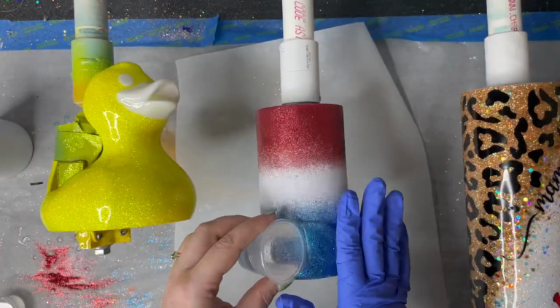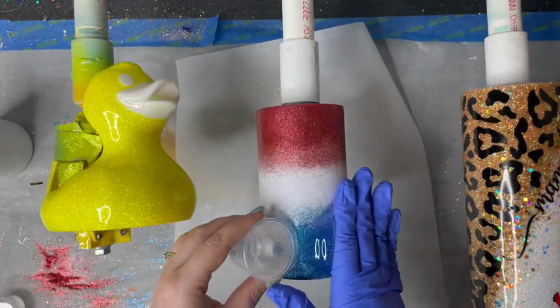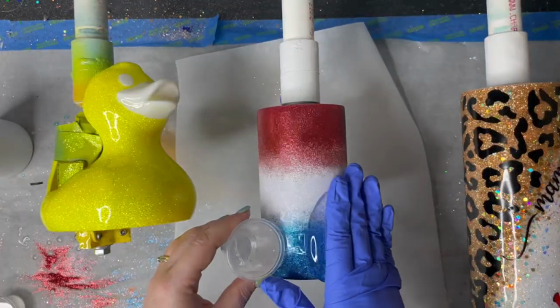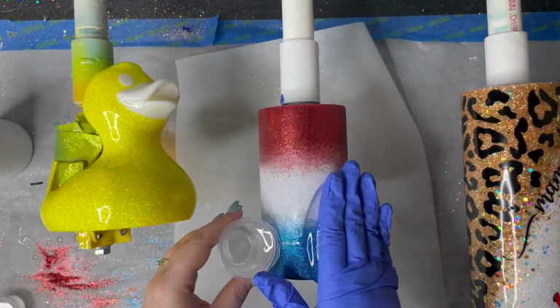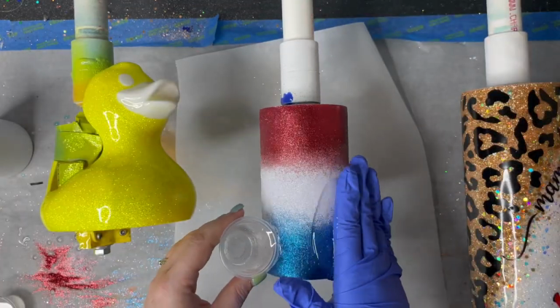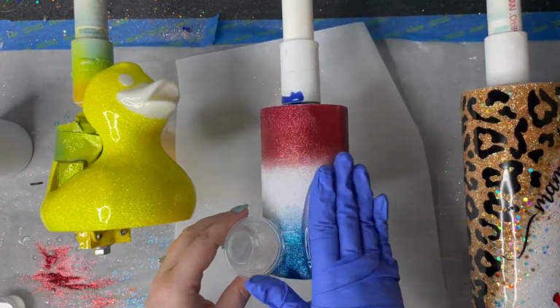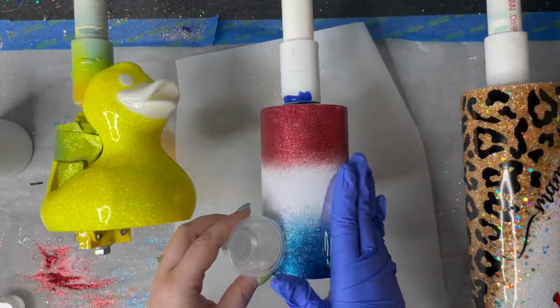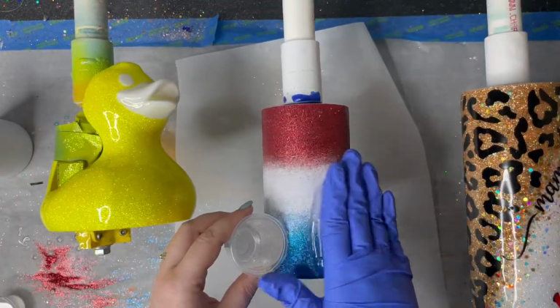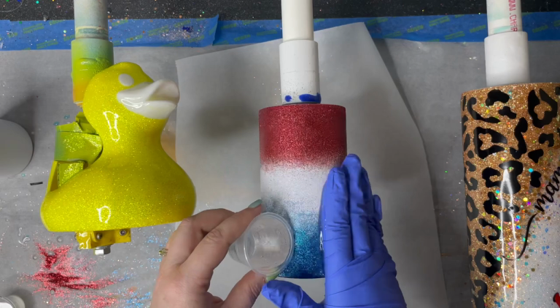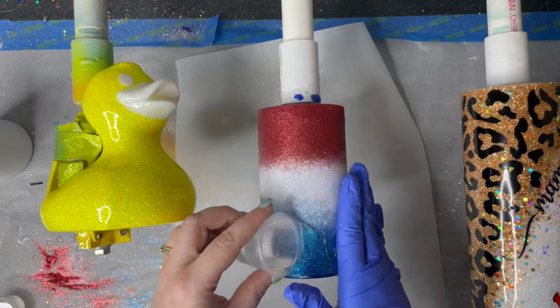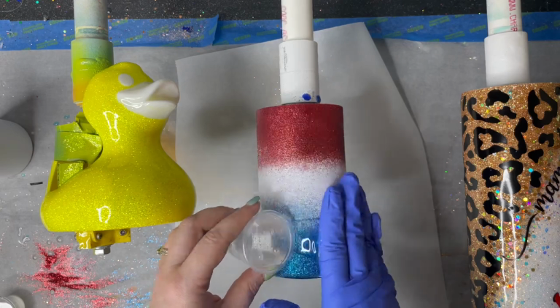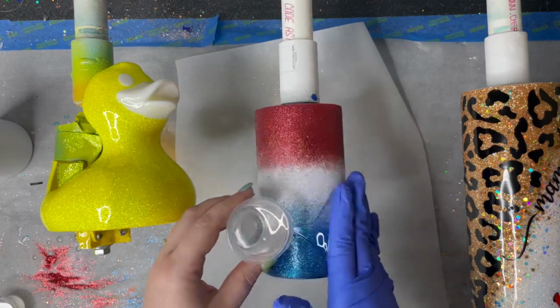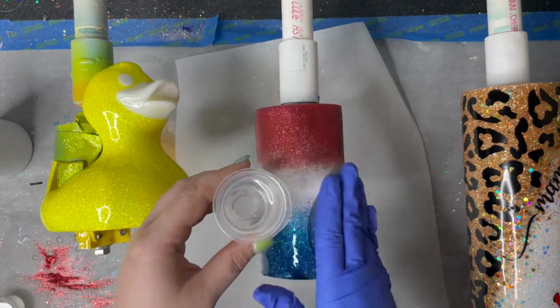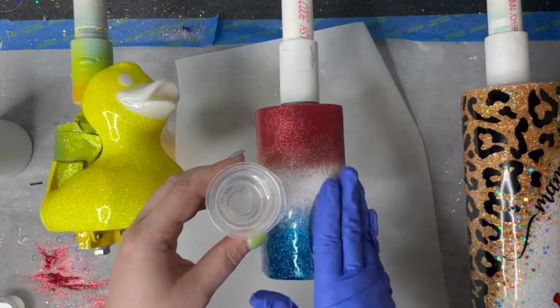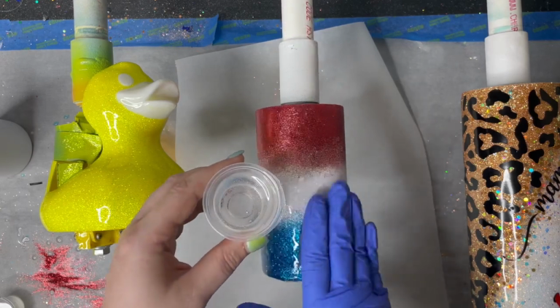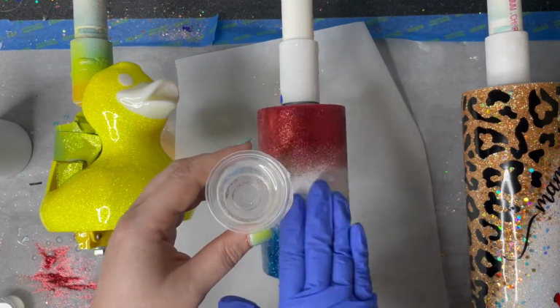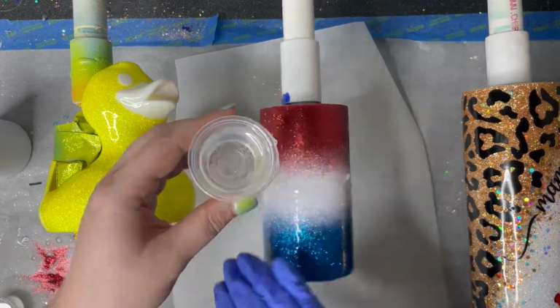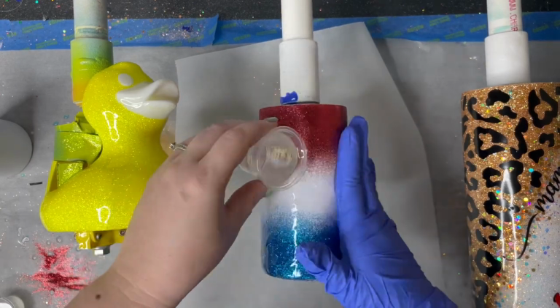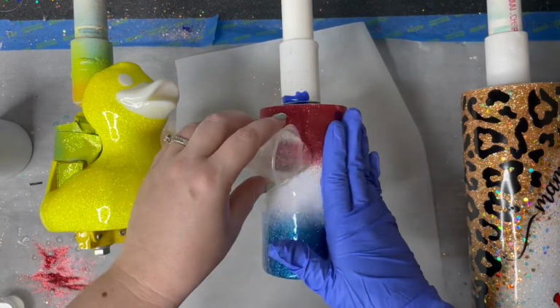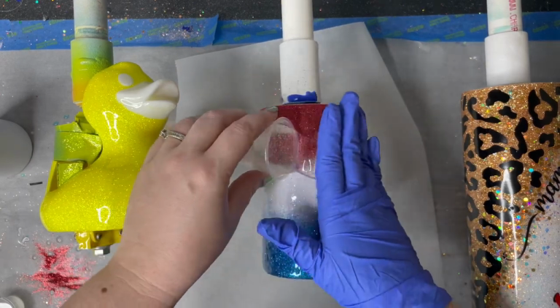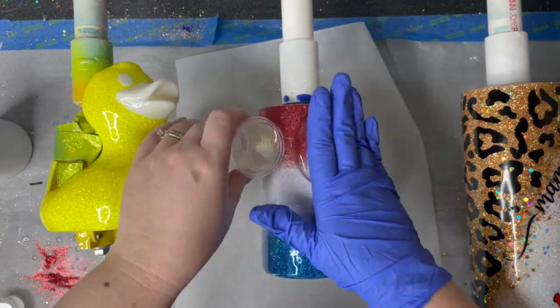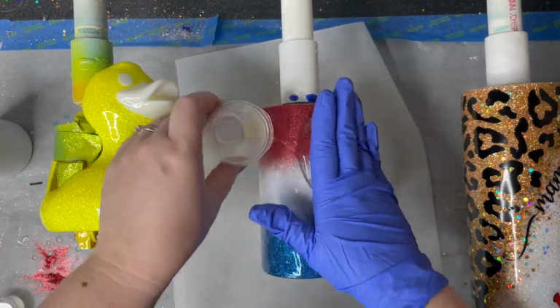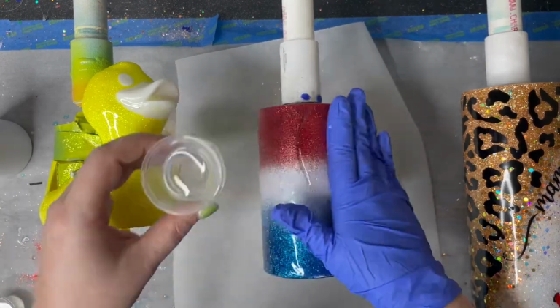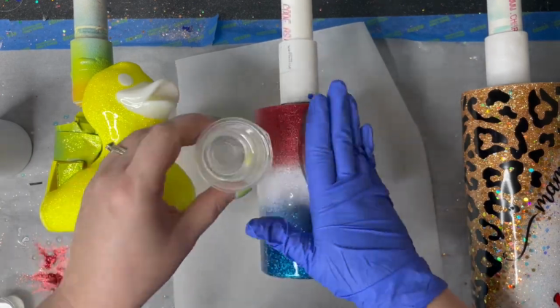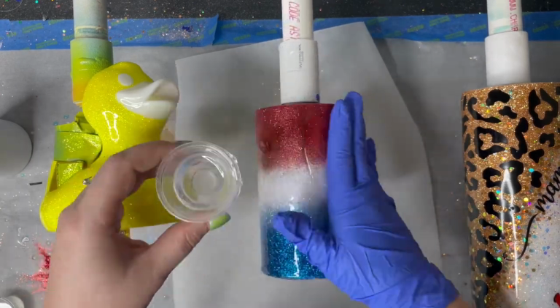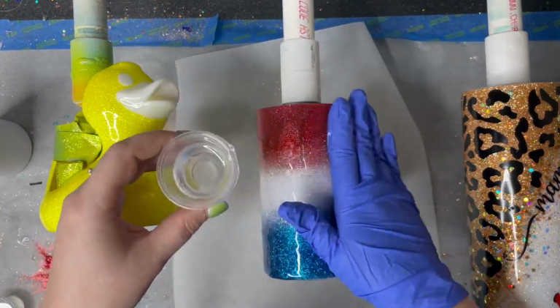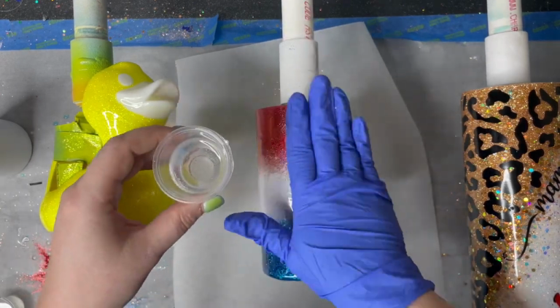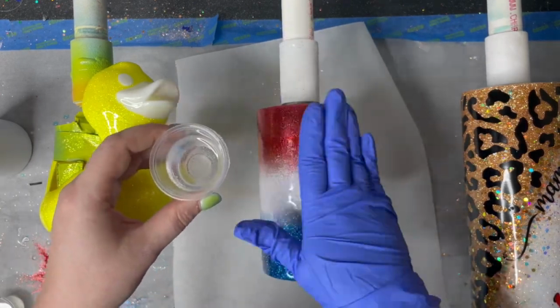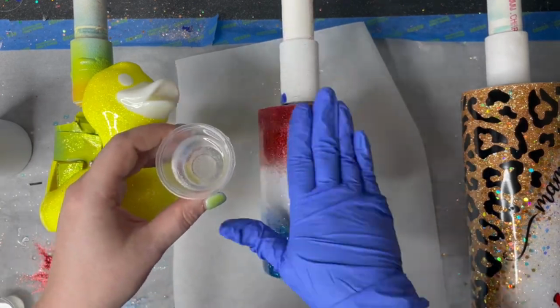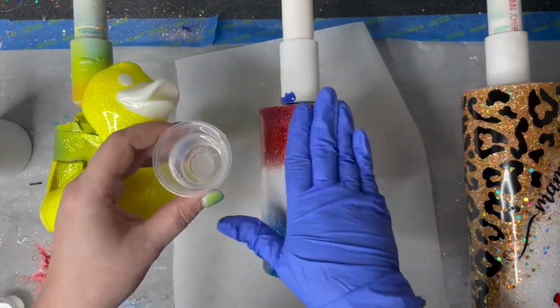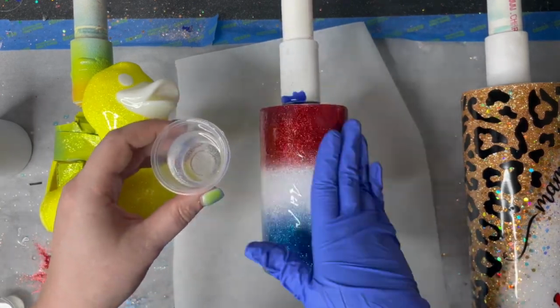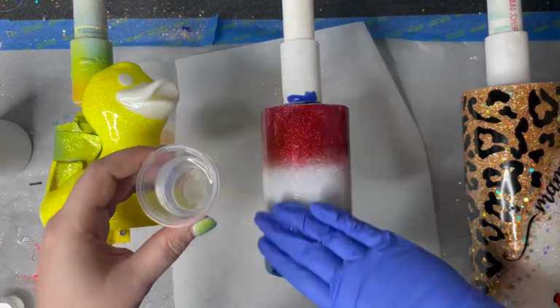Once that layer is cured, you're going to add a nice thick coat of epoxy so it's smooth for your peekaboo decals.